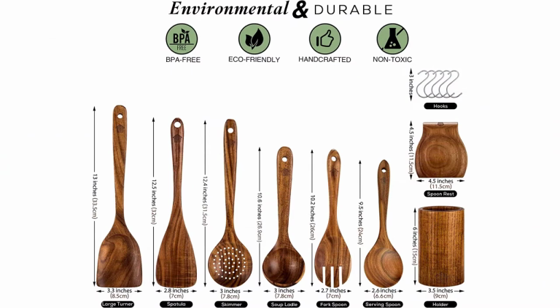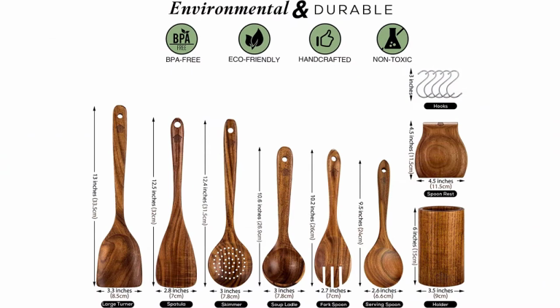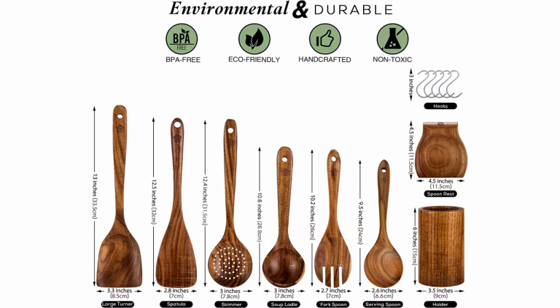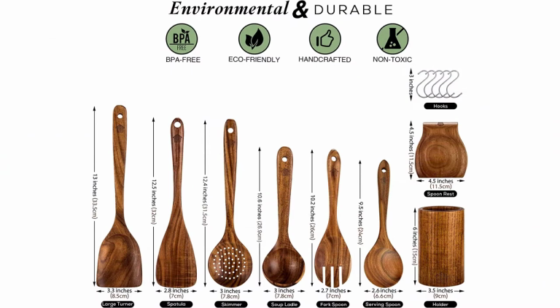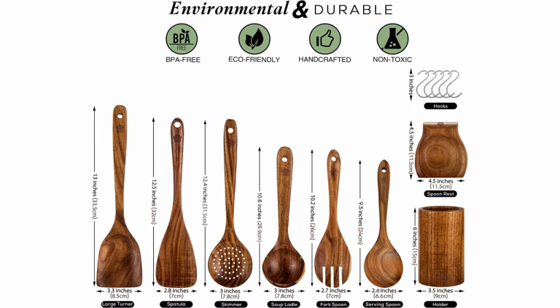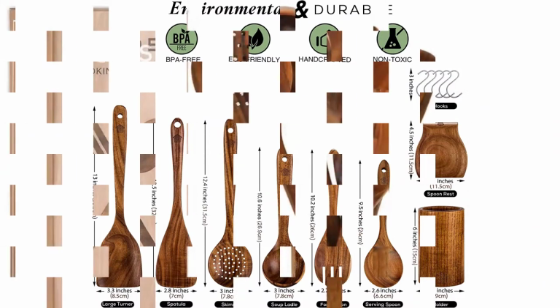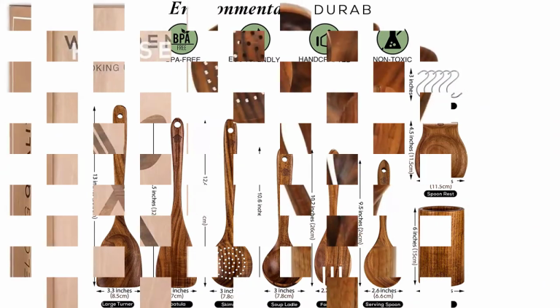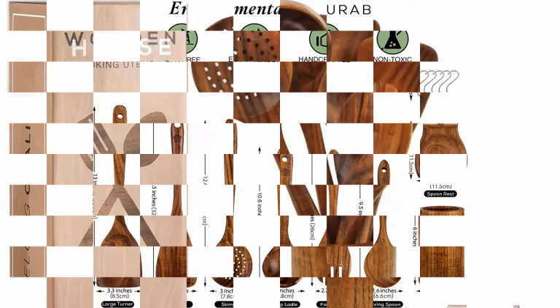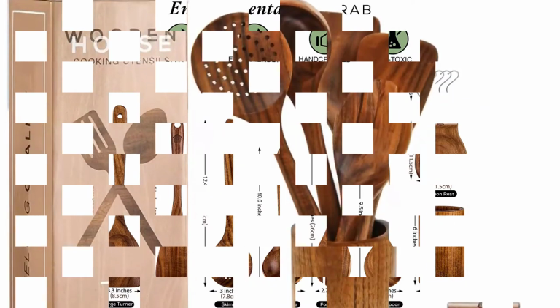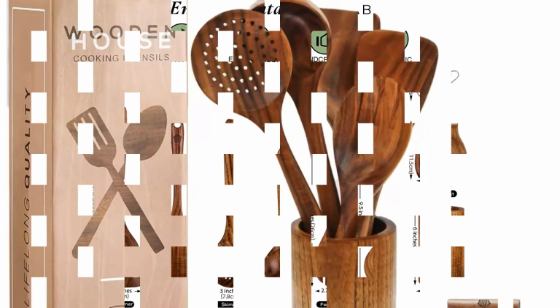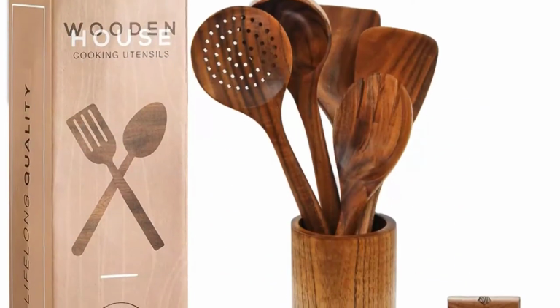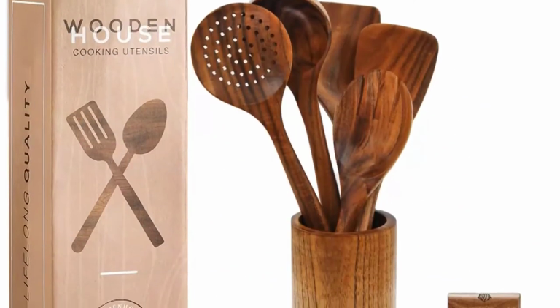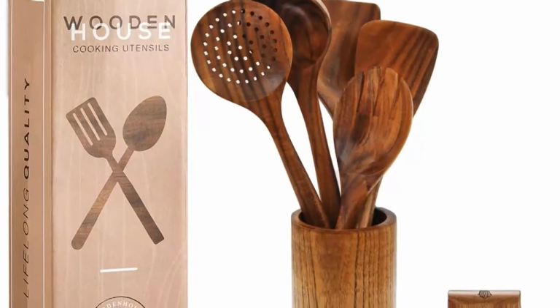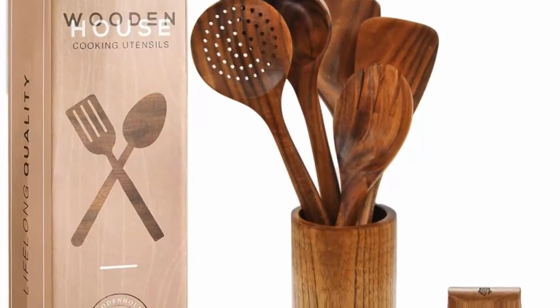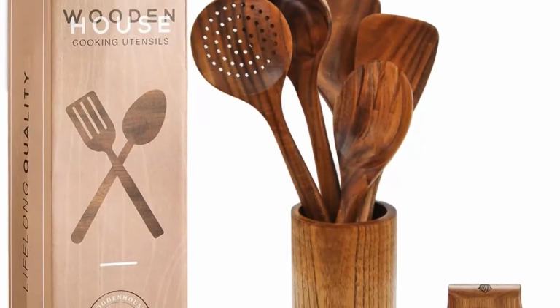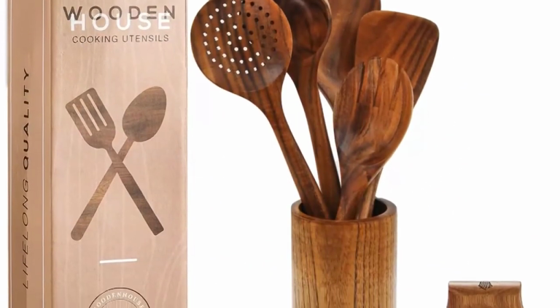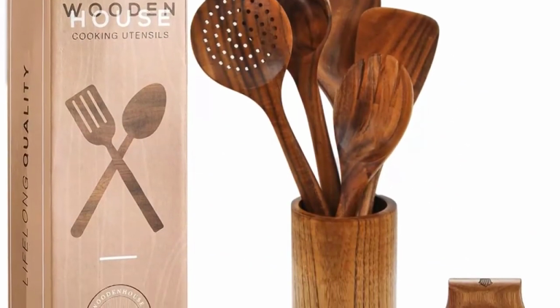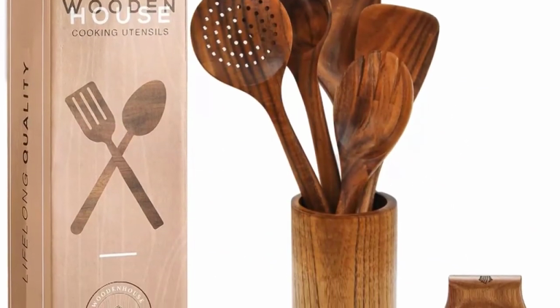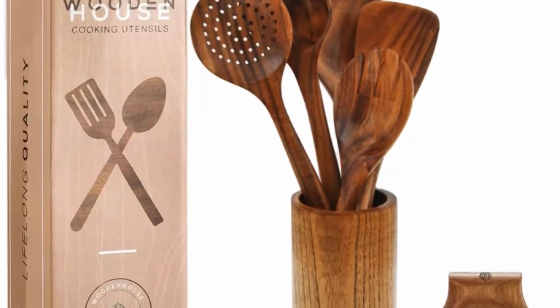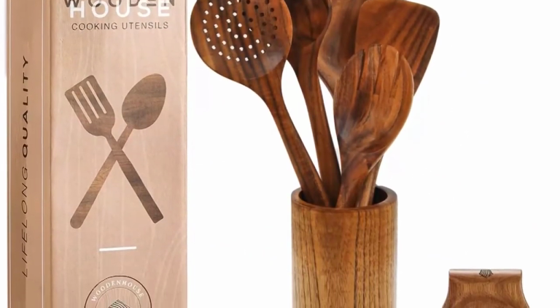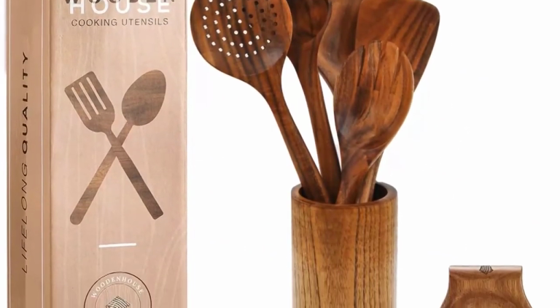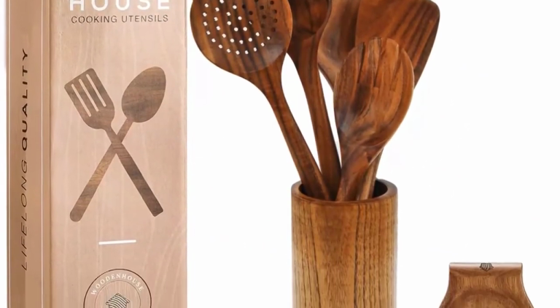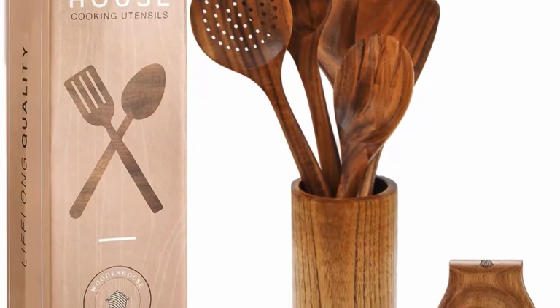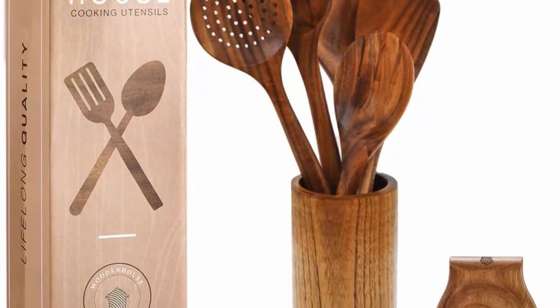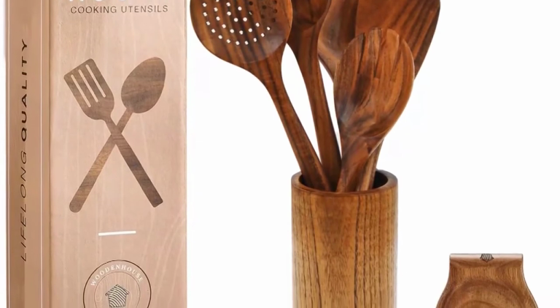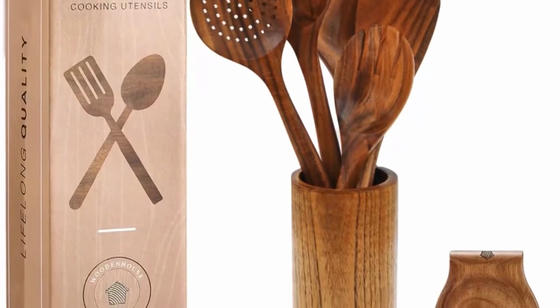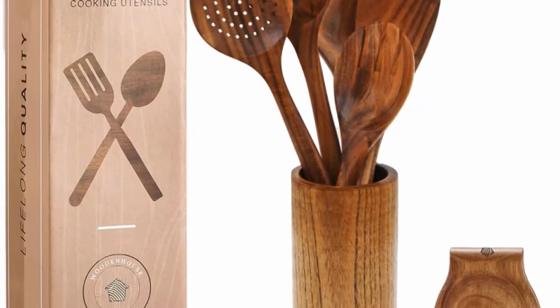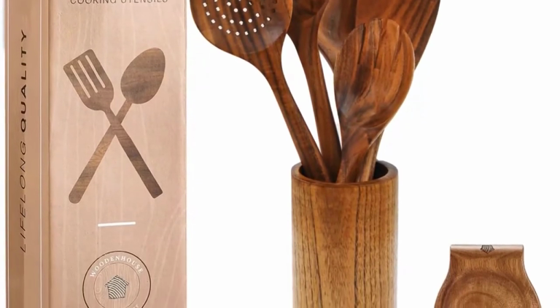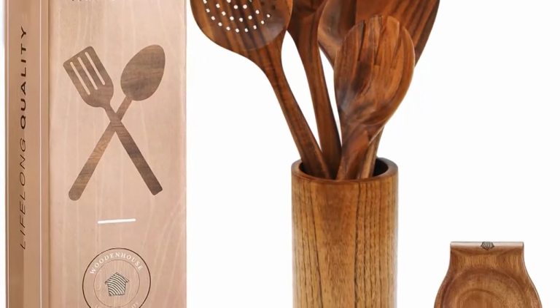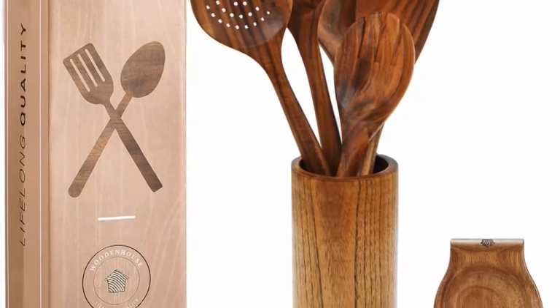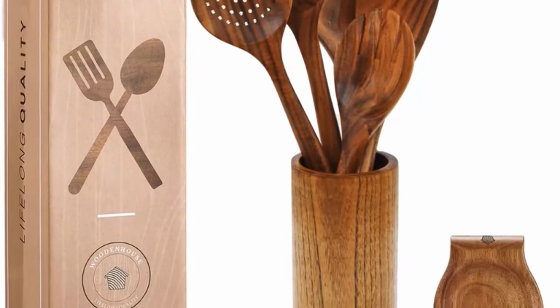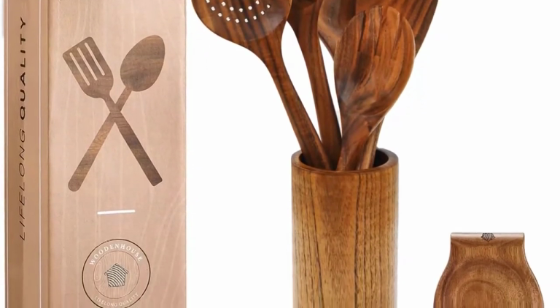So, this wooden cooking utensil set can be the best choice for your kitchen purpose, and also for a gift as well.